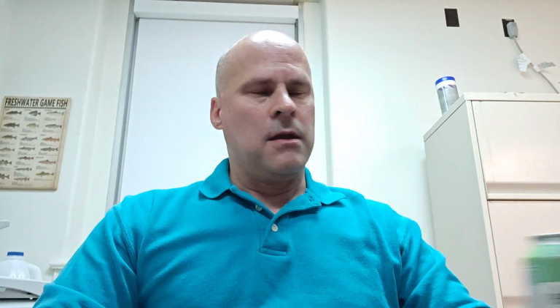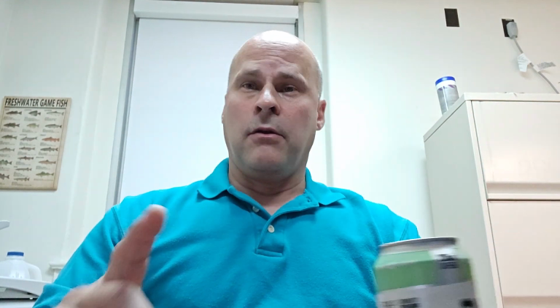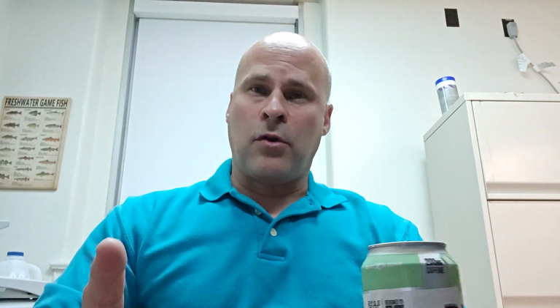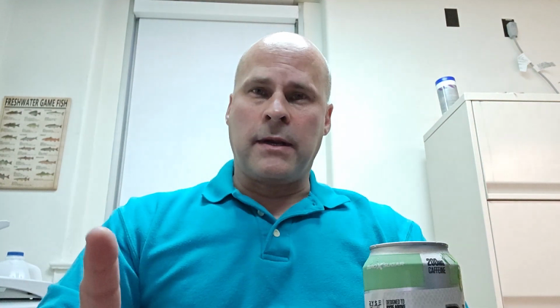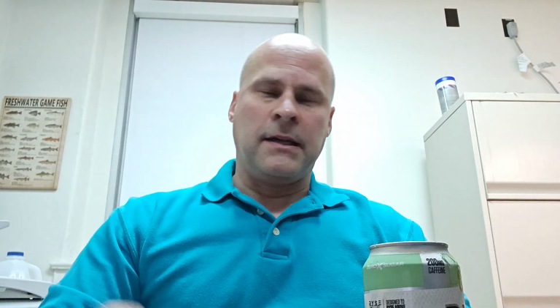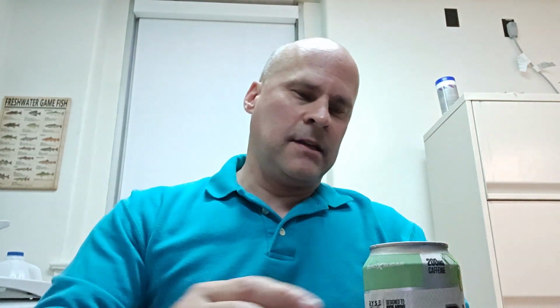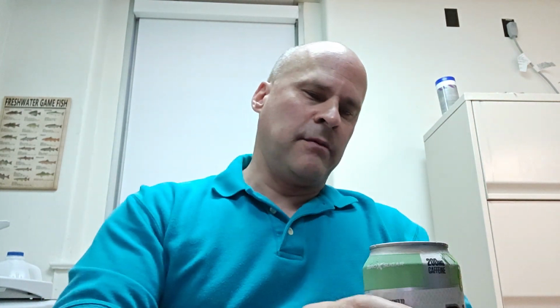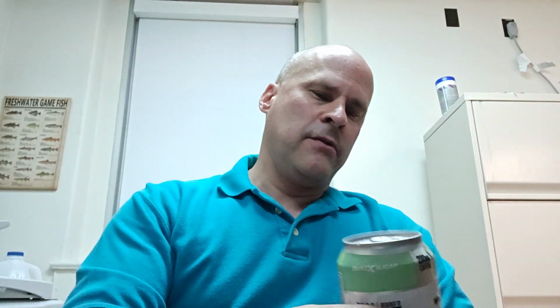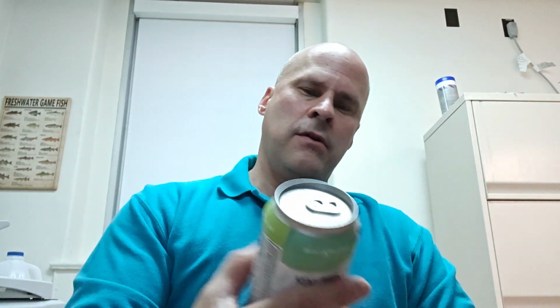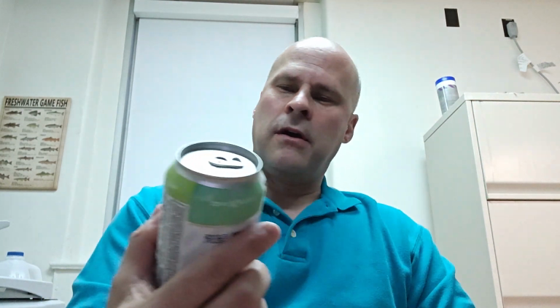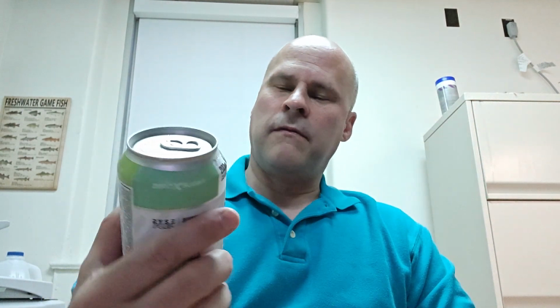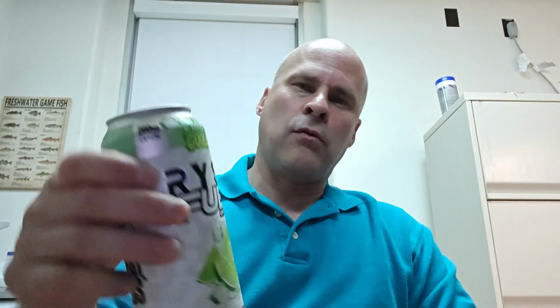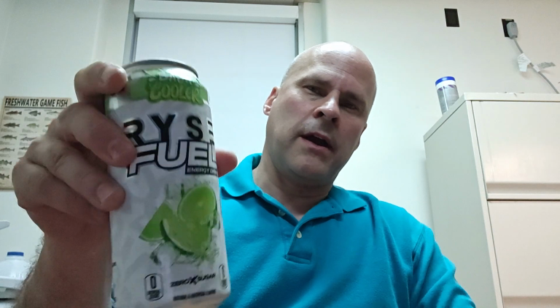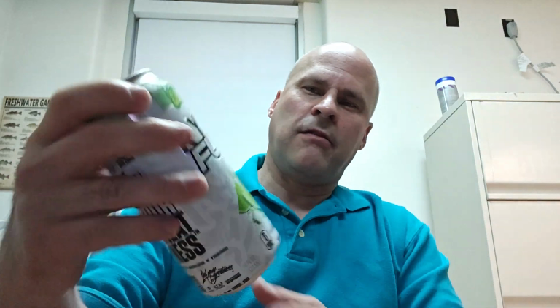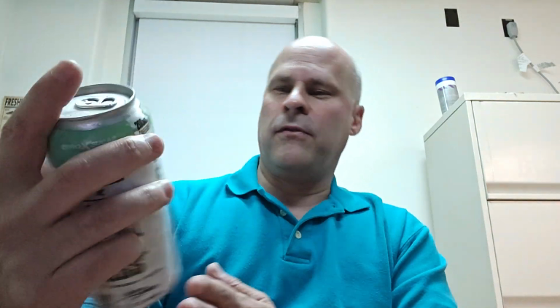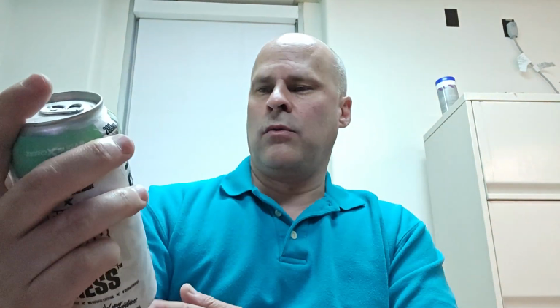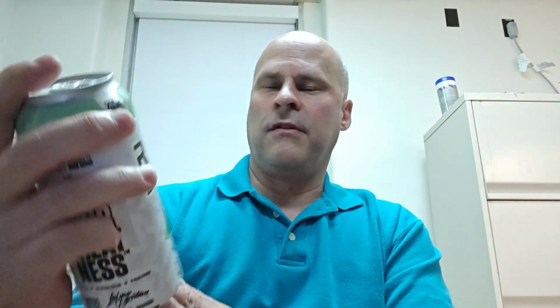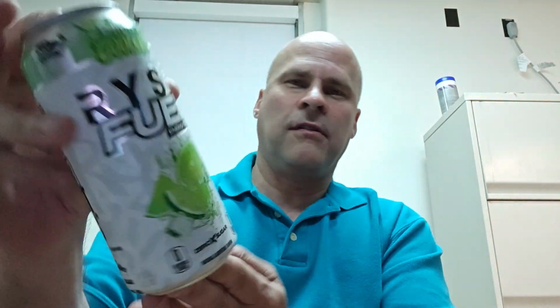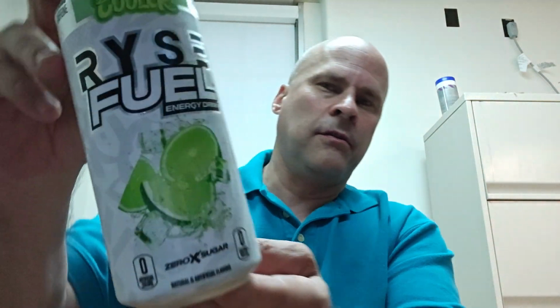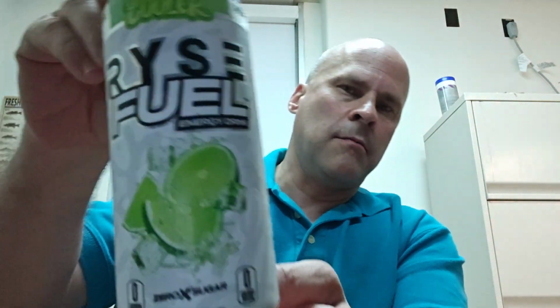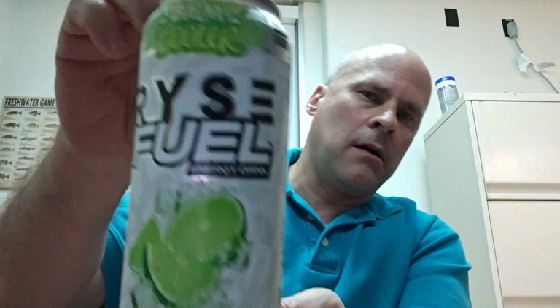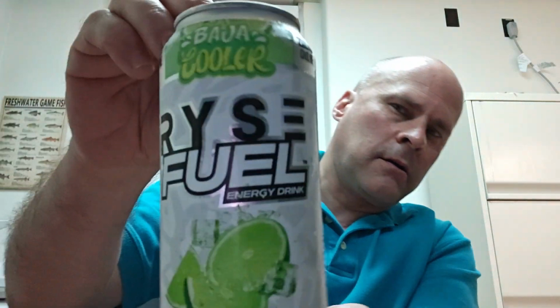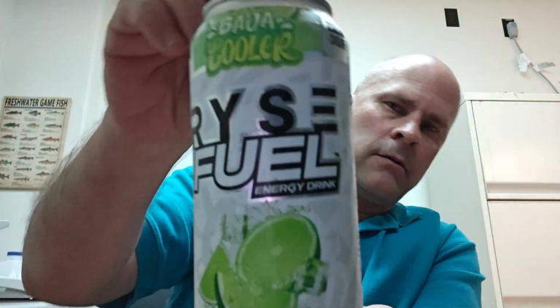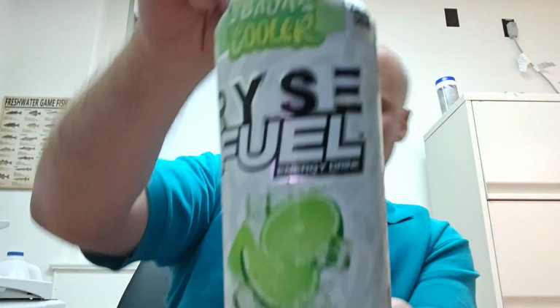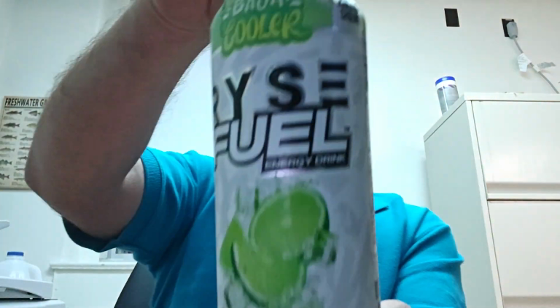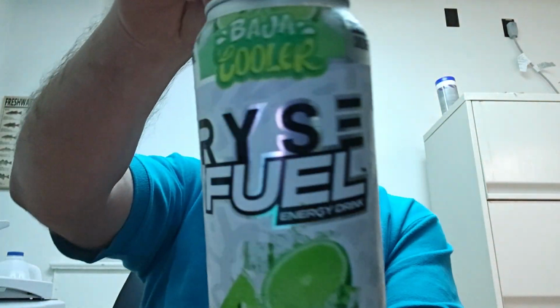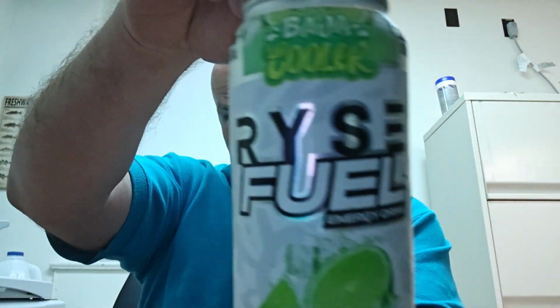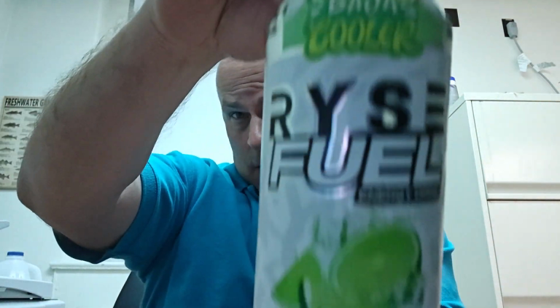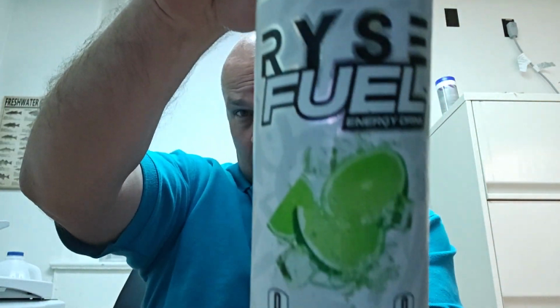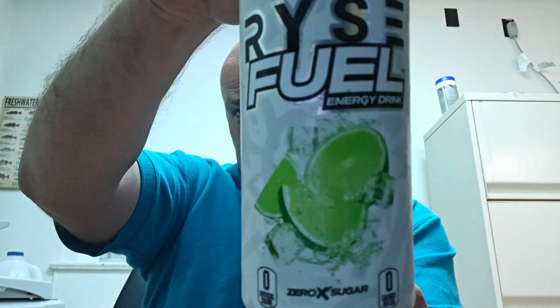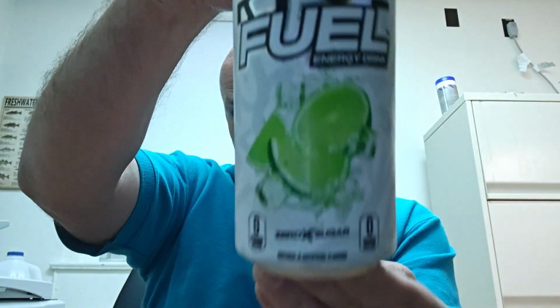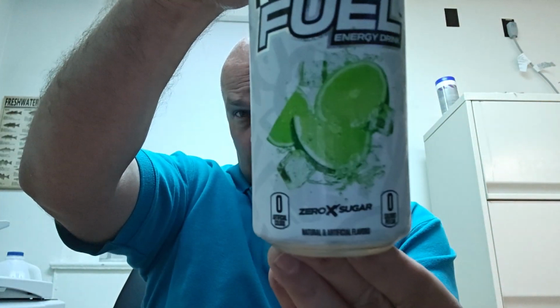I'm doing another quick taste test review of RISE Fuel. This is a new Baja Cooler. Hope you can see that.